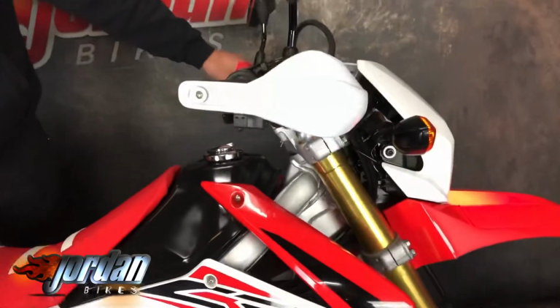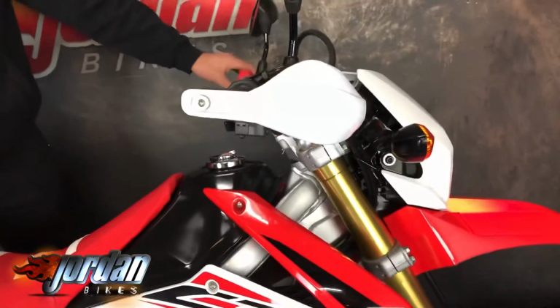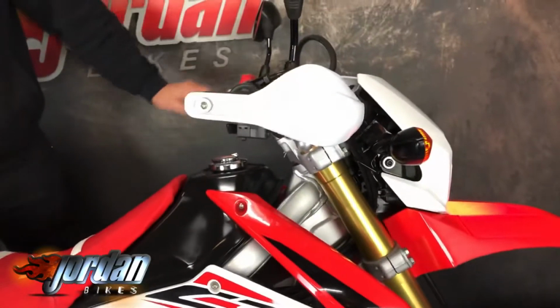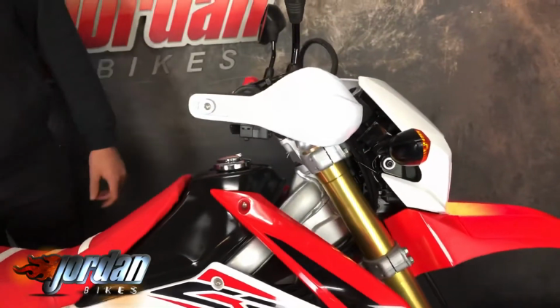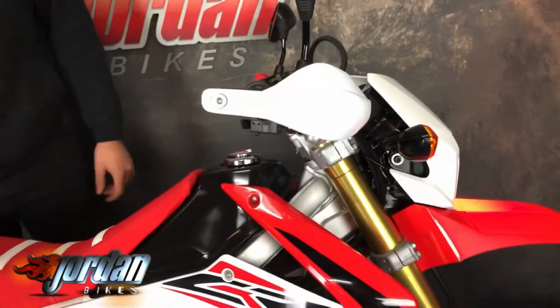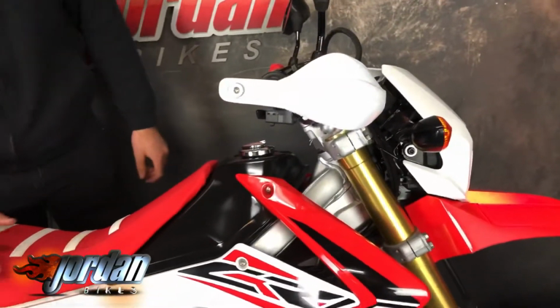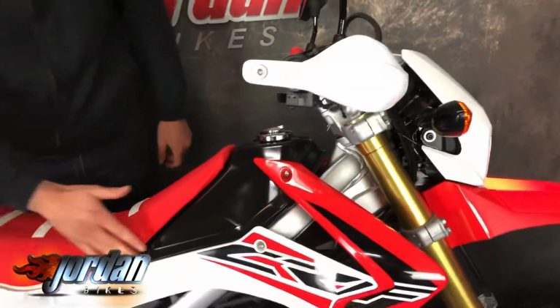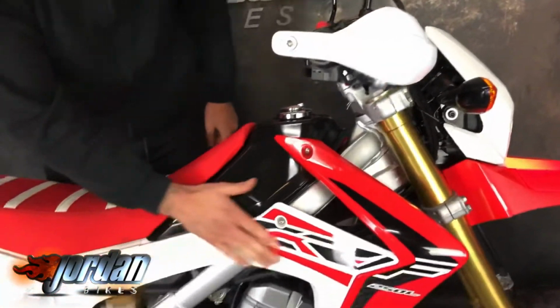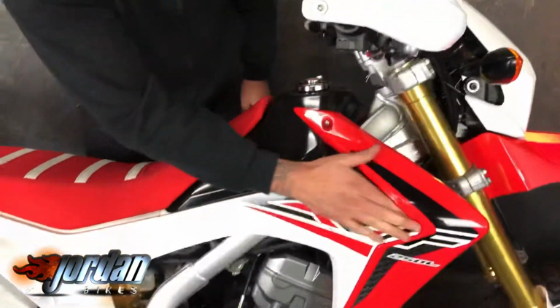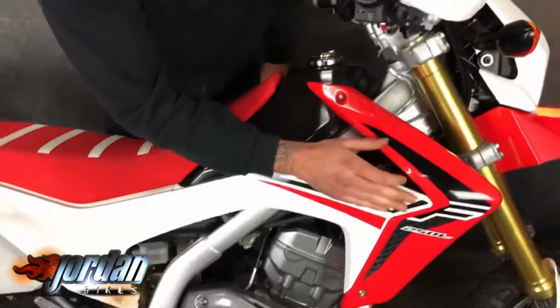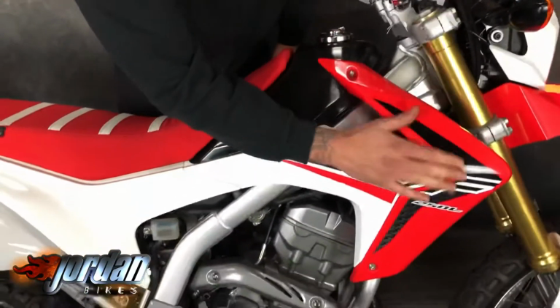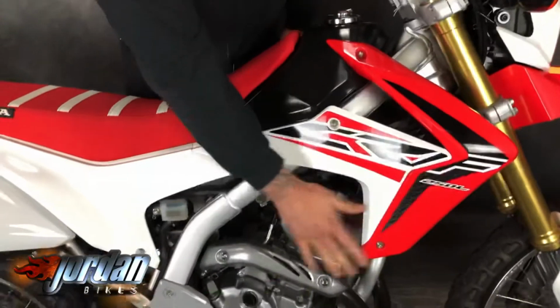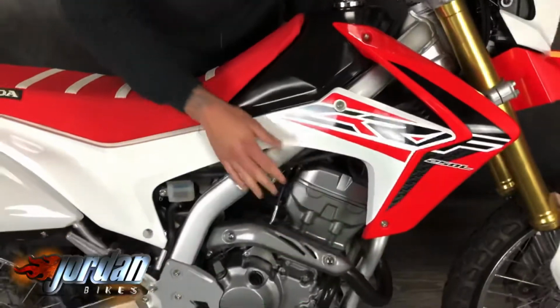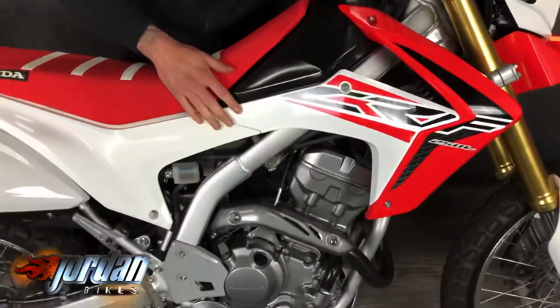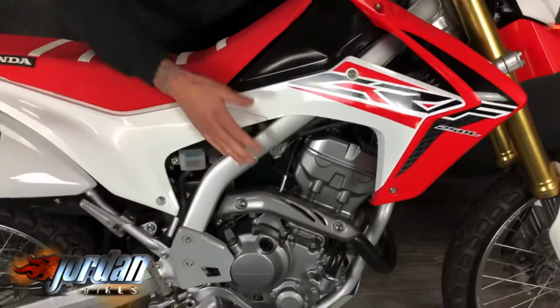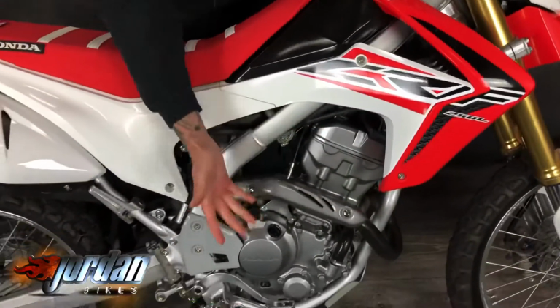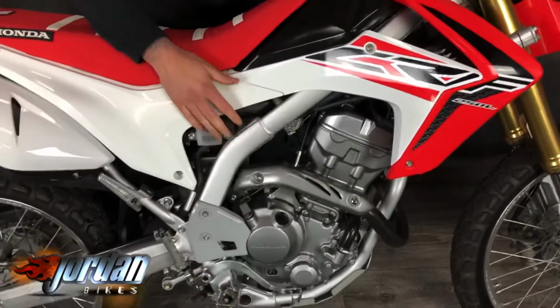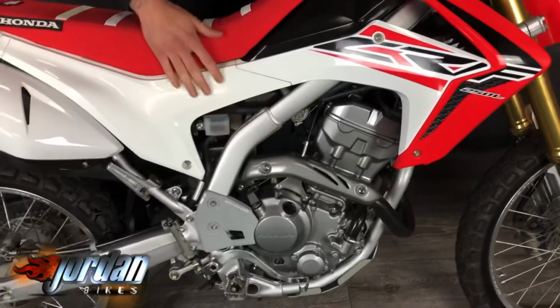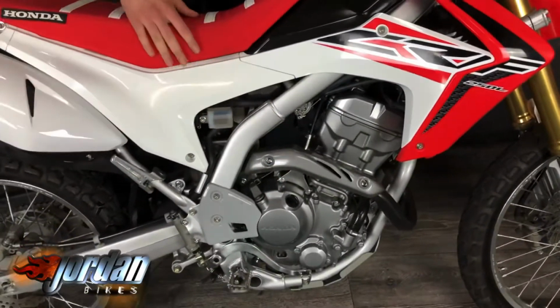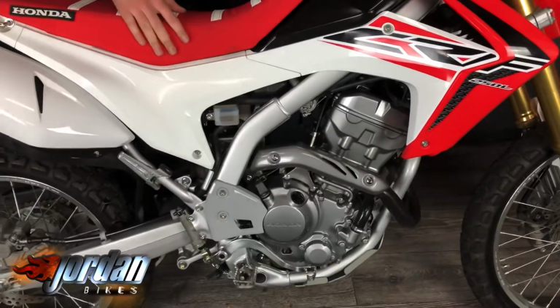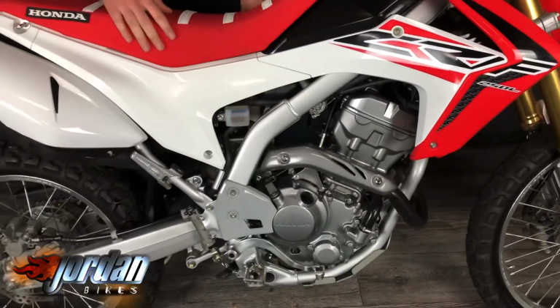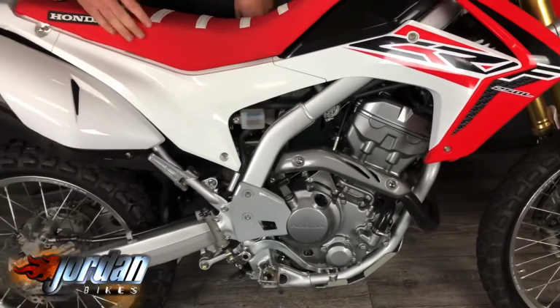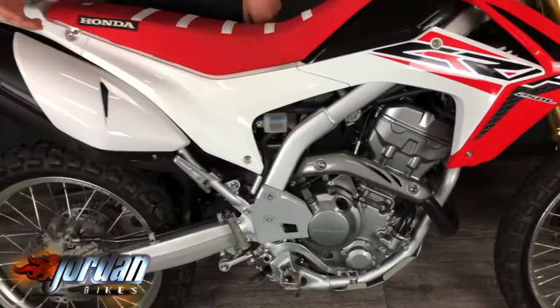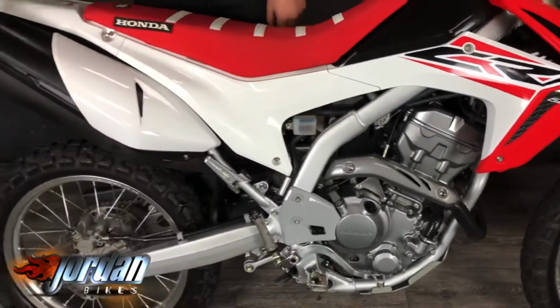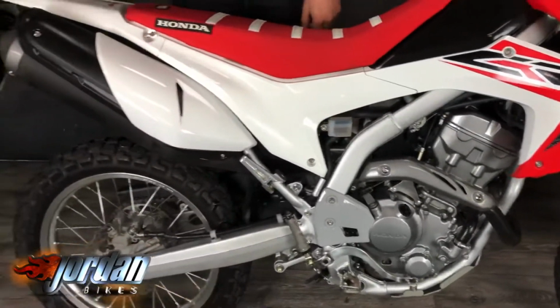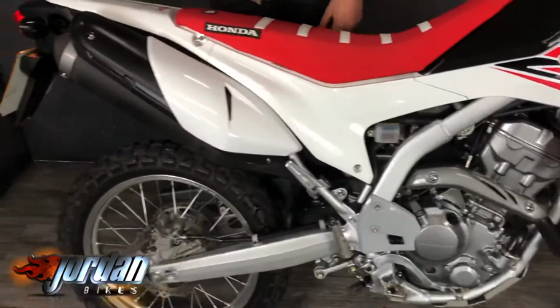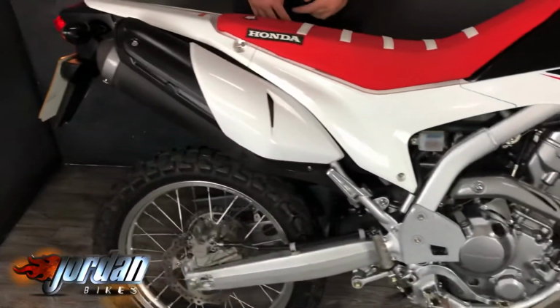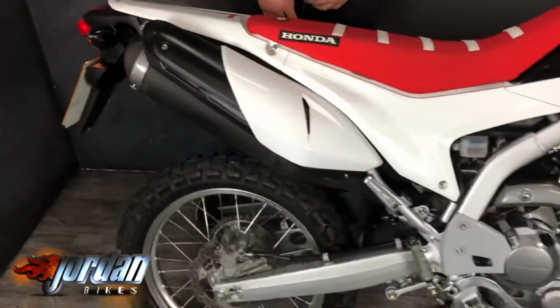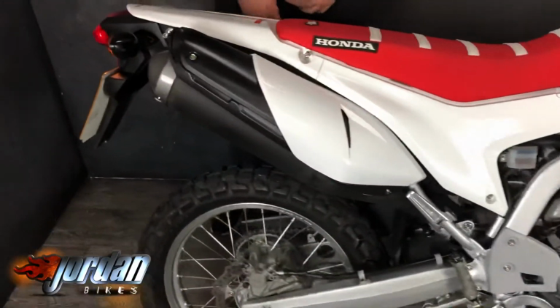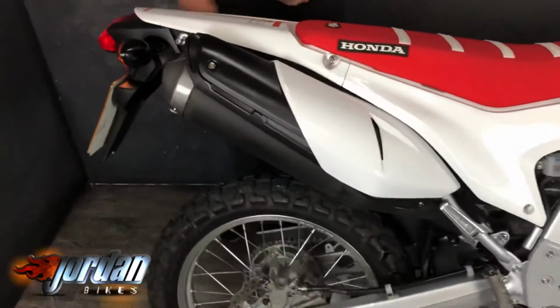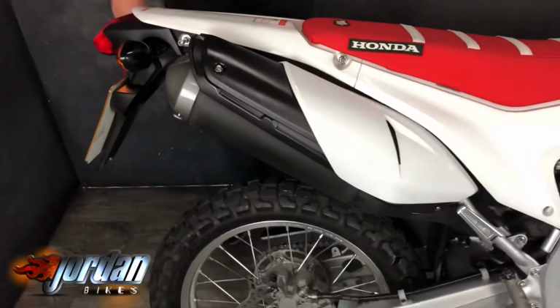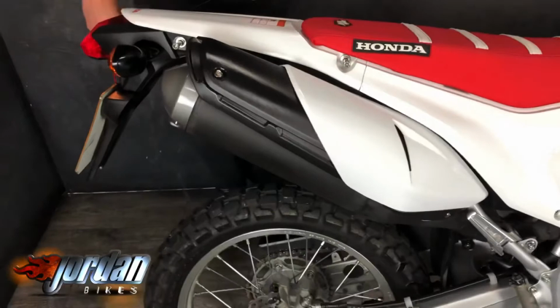They've been used off-road and look at the plastics, look at the engine — just a really nice clean thing. It's never been down a road, never been on a track.